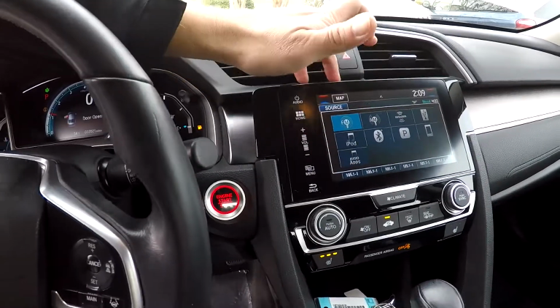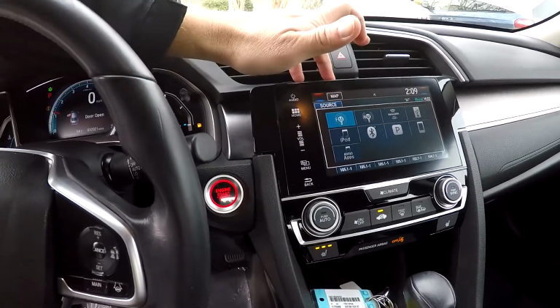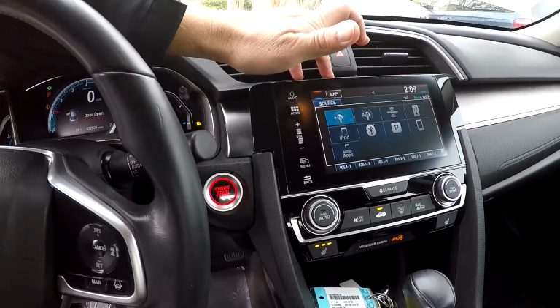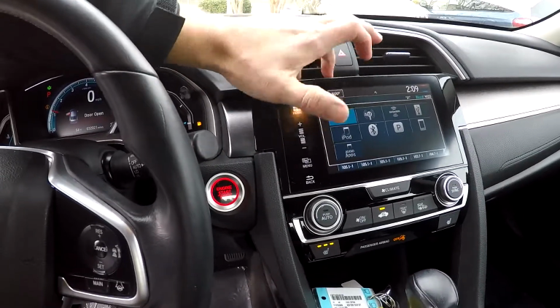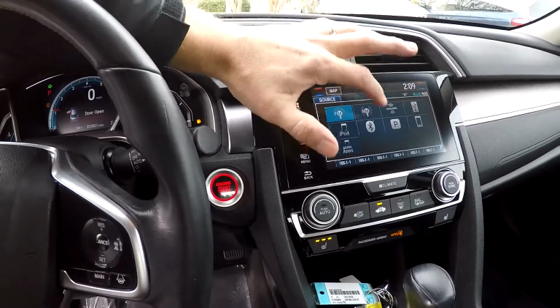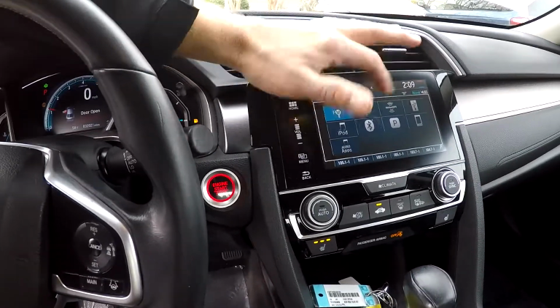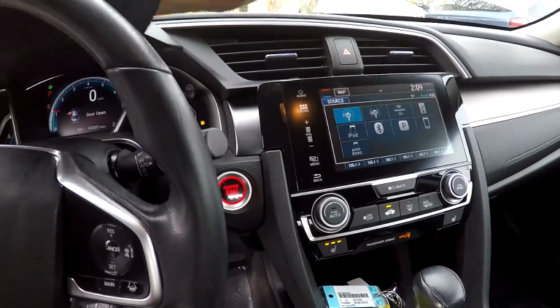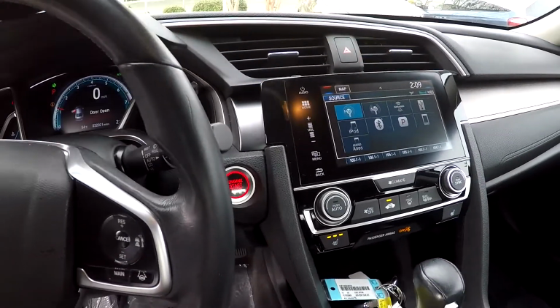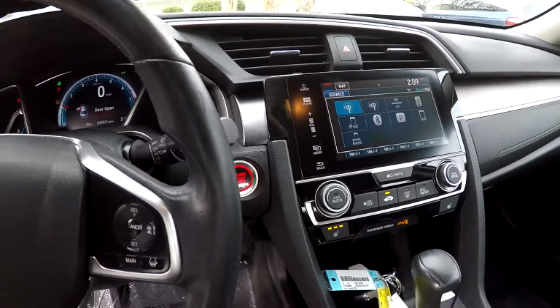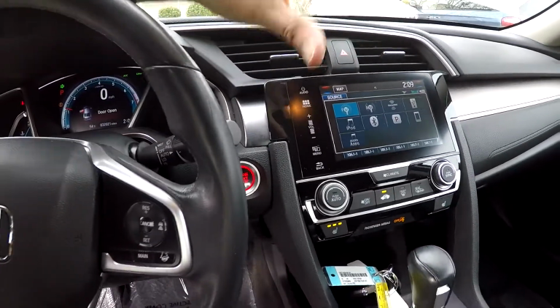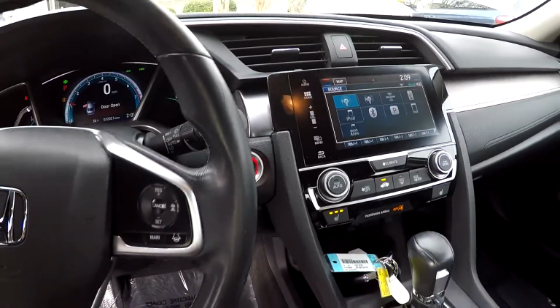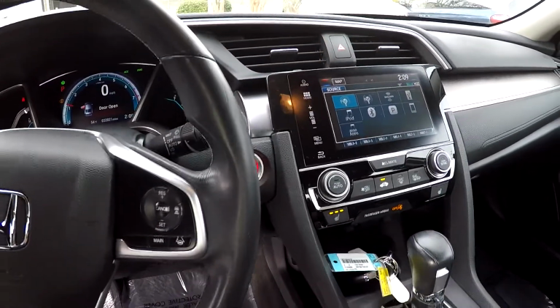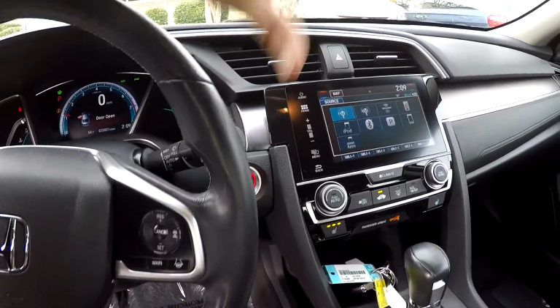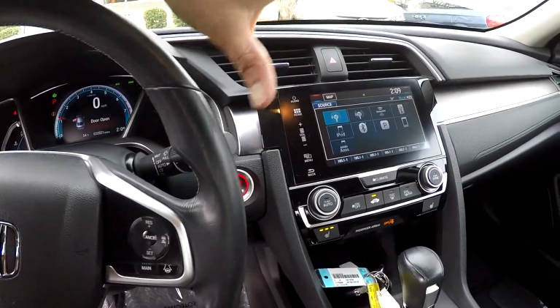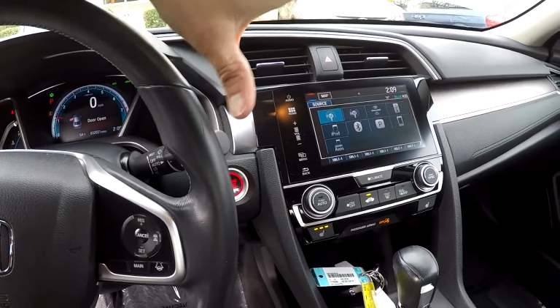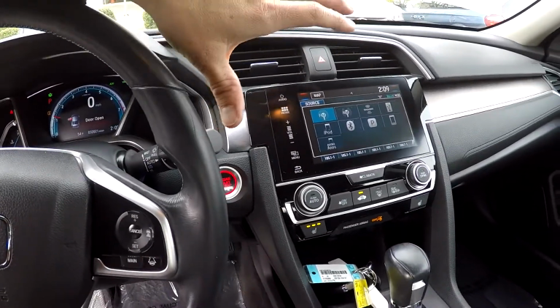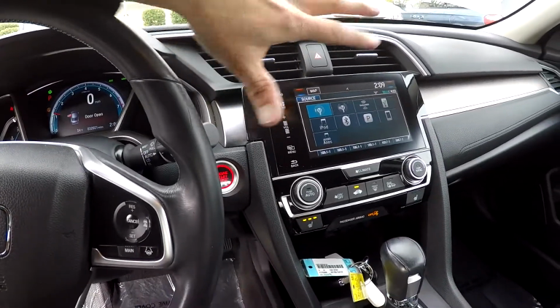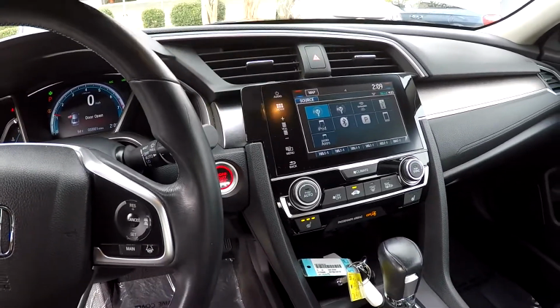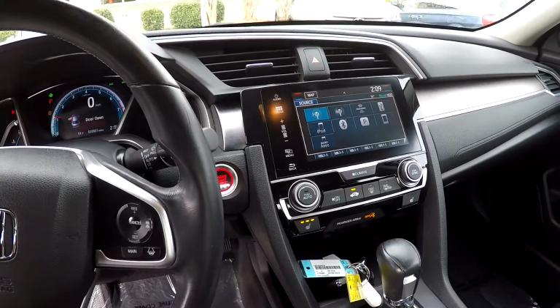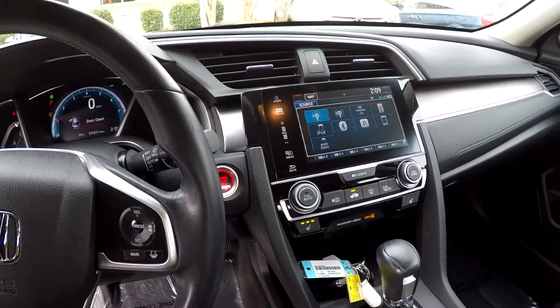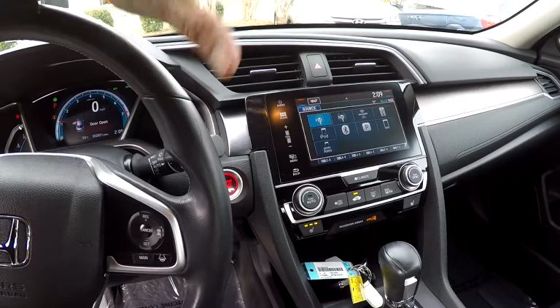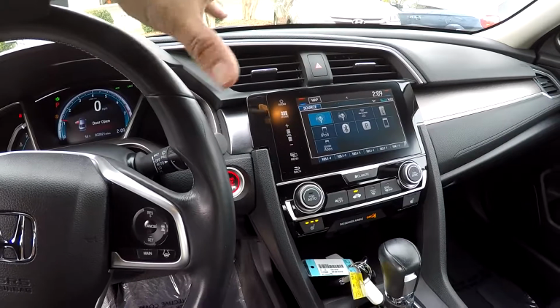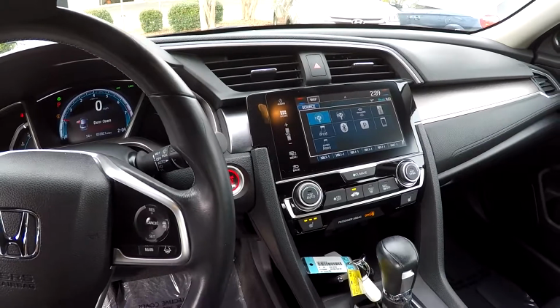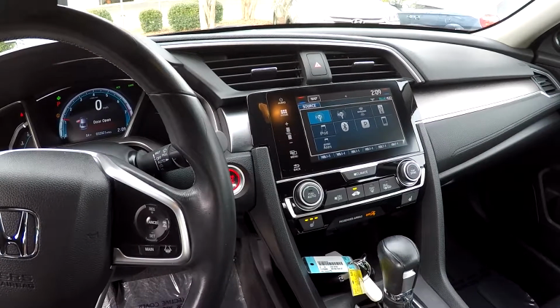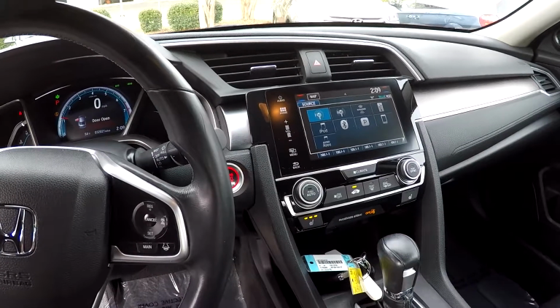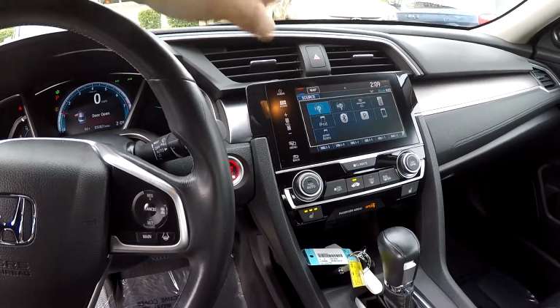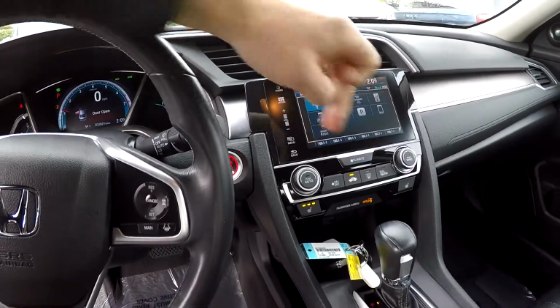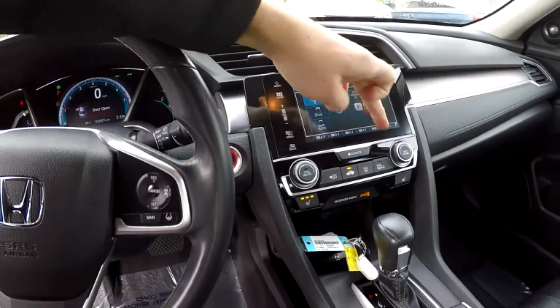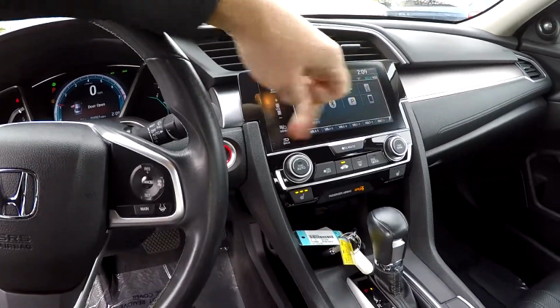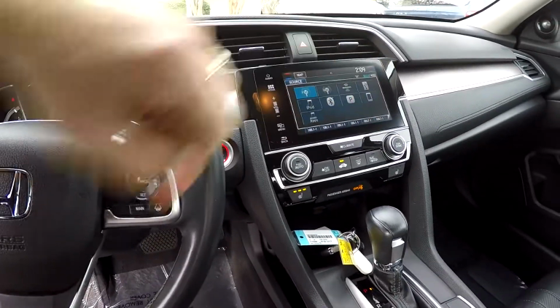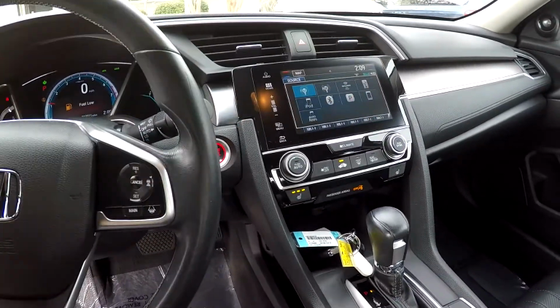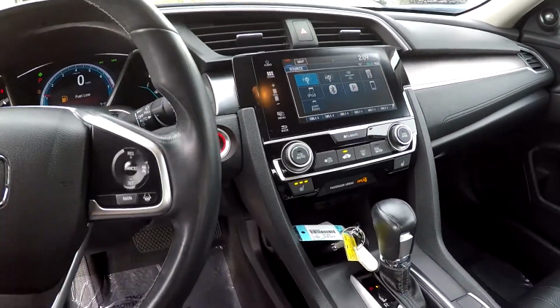If we click over you're going to have navigation. Go back to your audio source: AM/FM, XM satellite radio, iPod, Bluetooth — anything you want to connect, including Pandora, is all going to link right up.